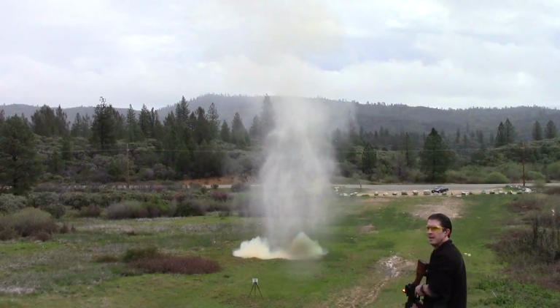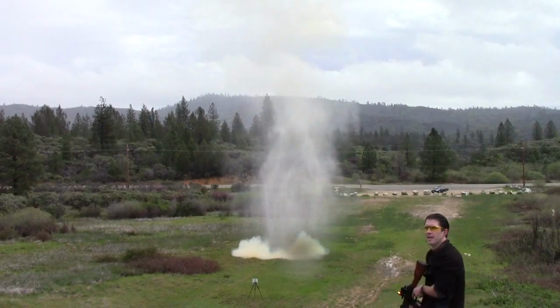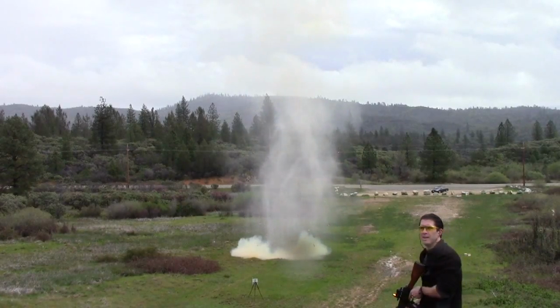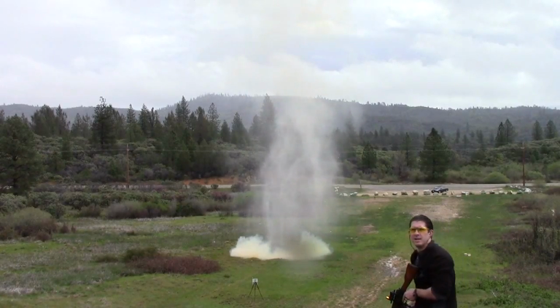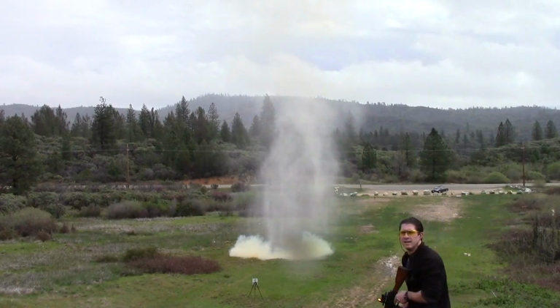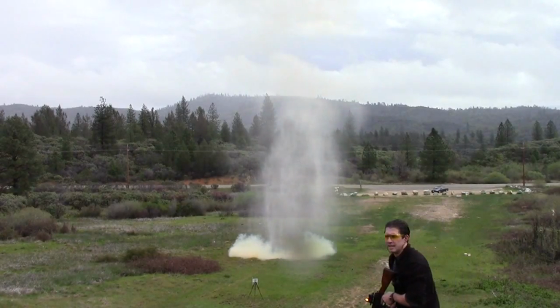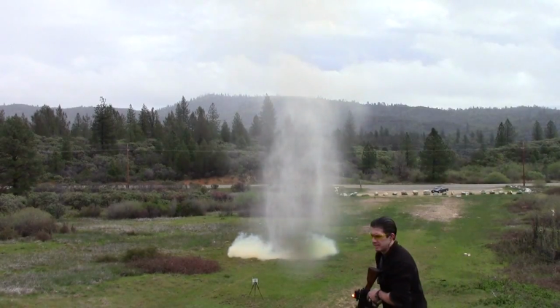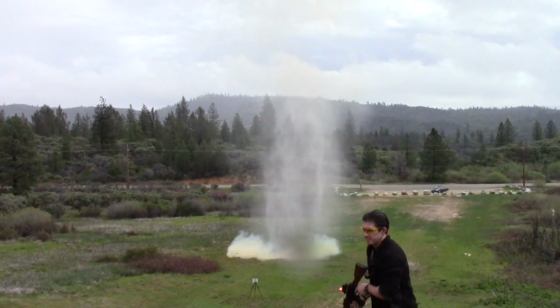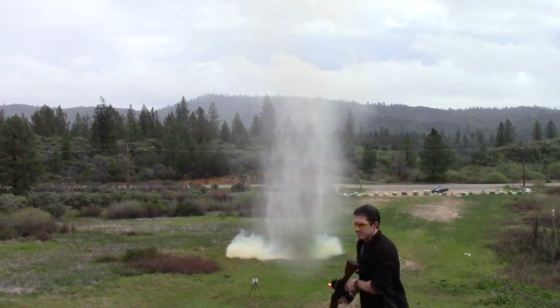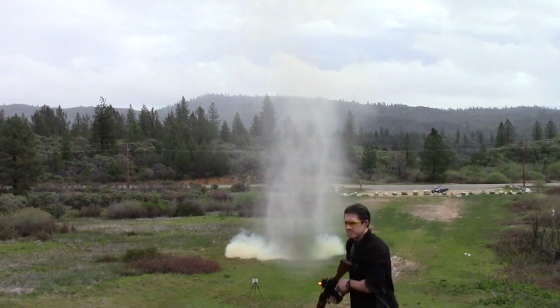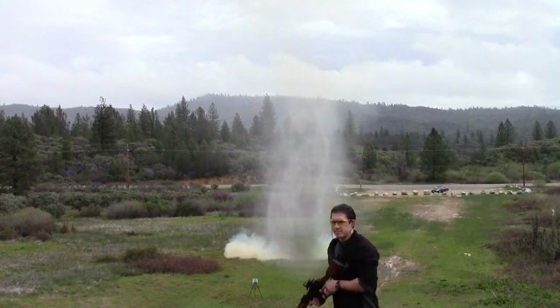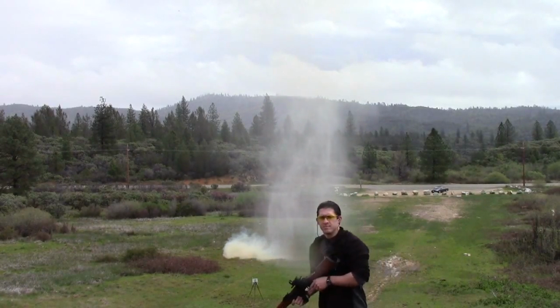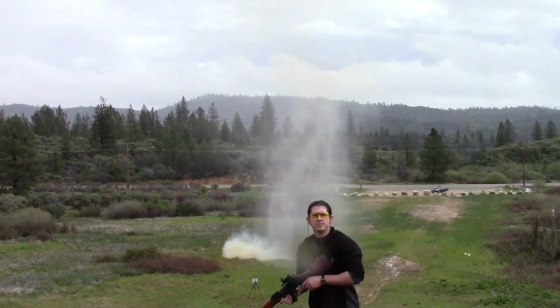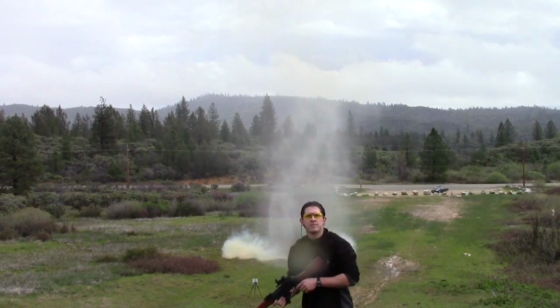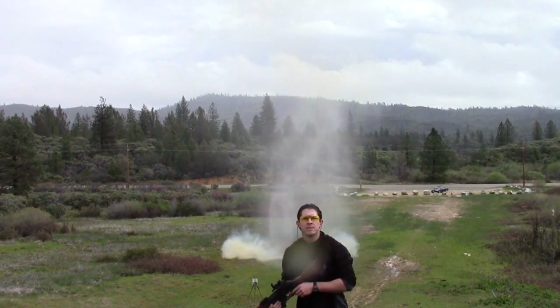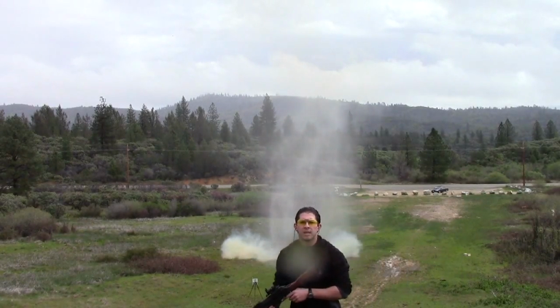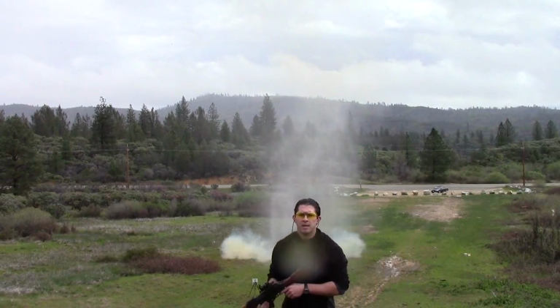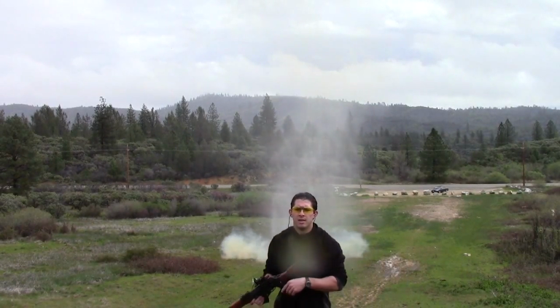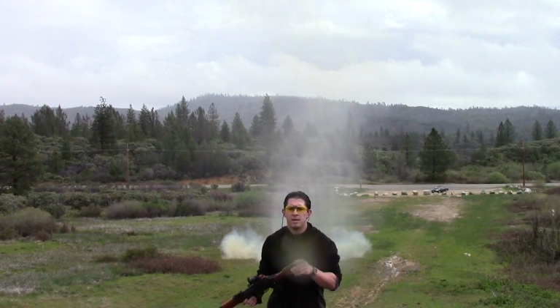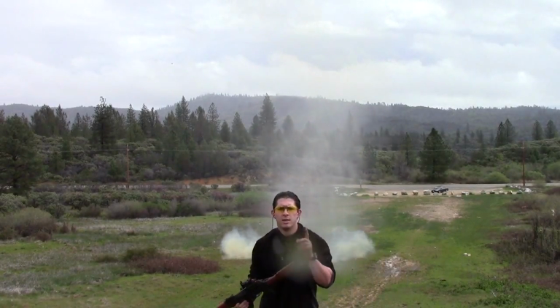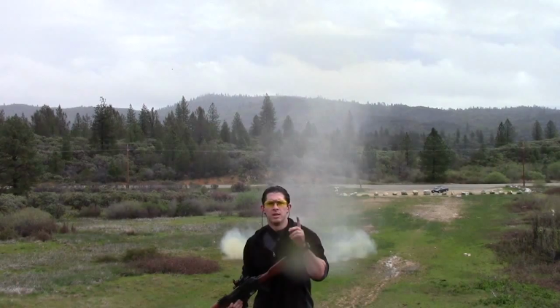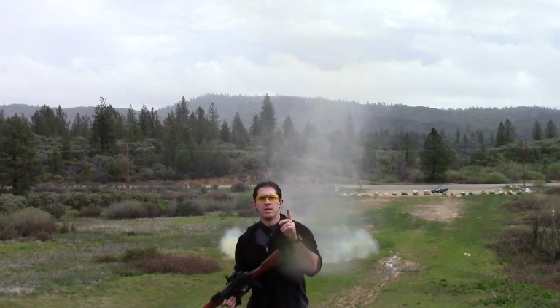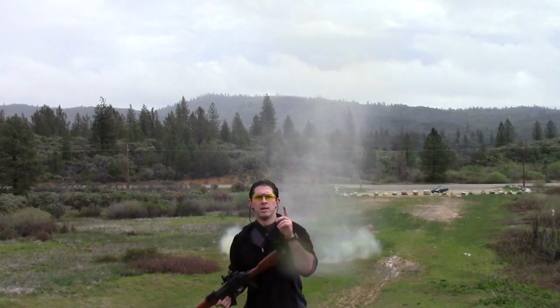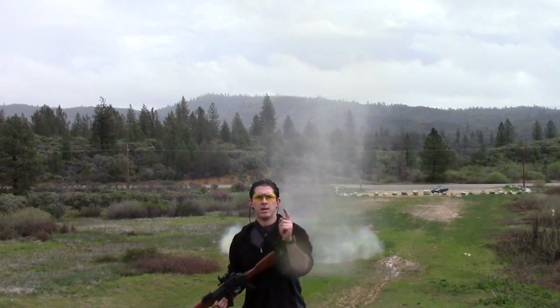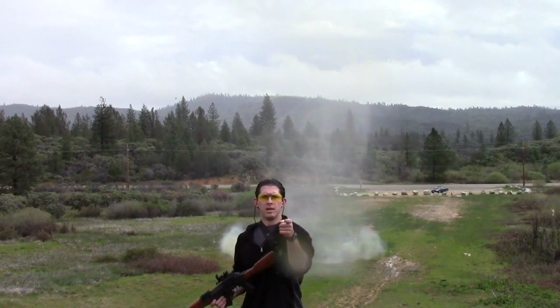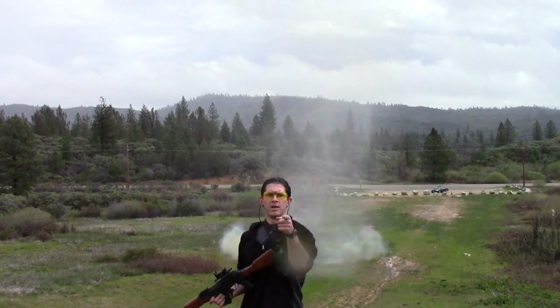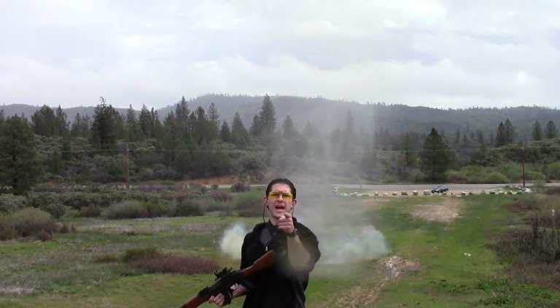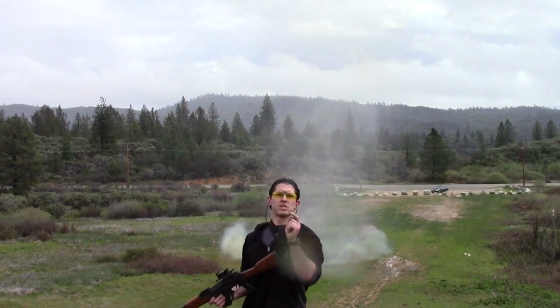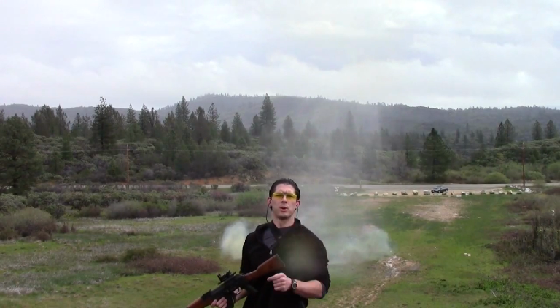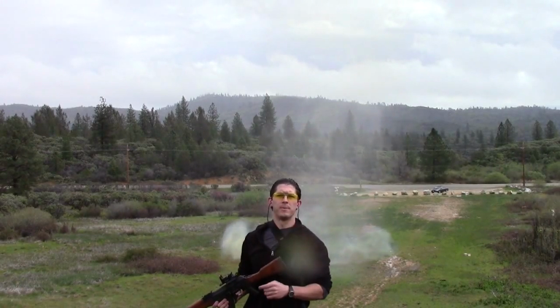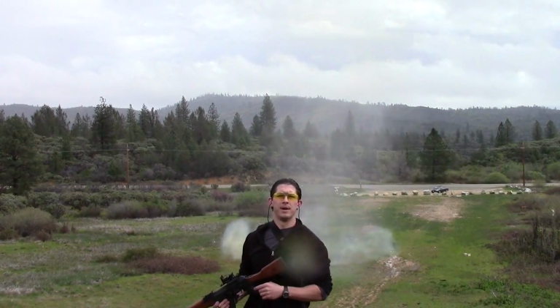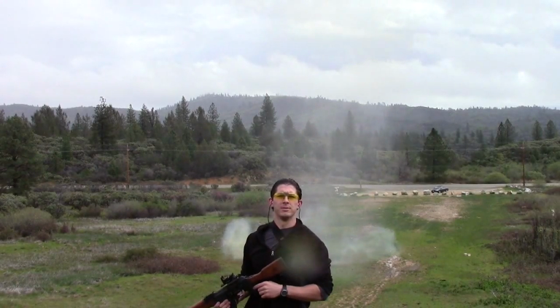This is a half pounder. That's 20 pounds.